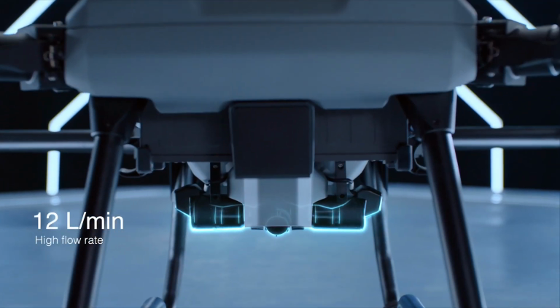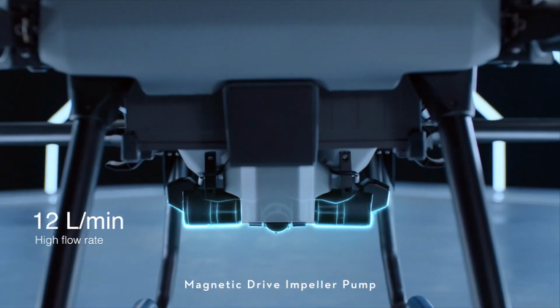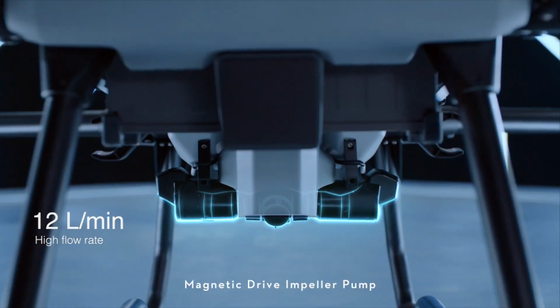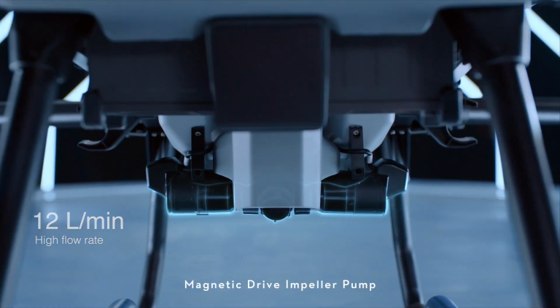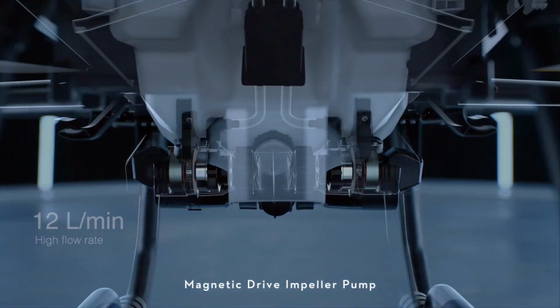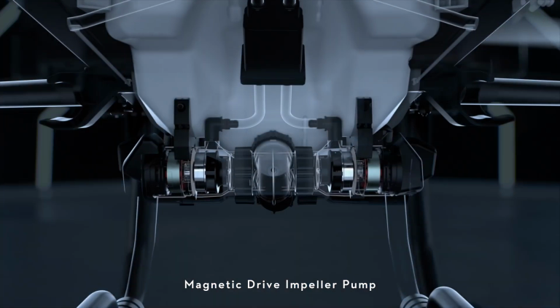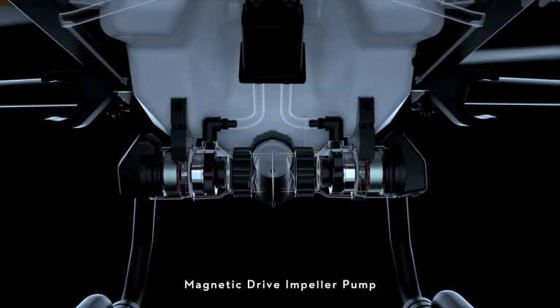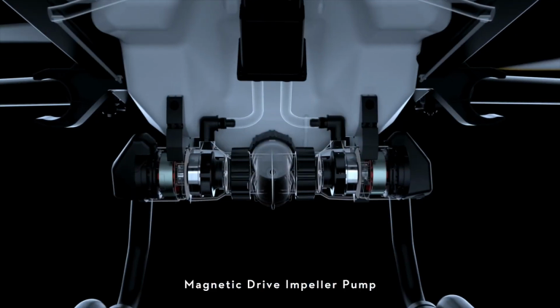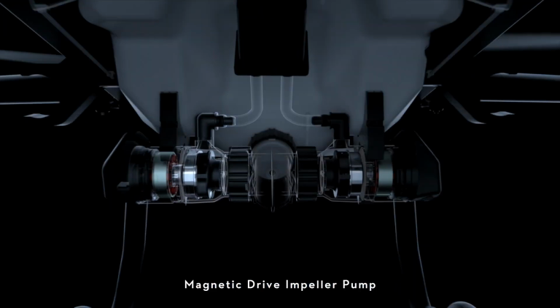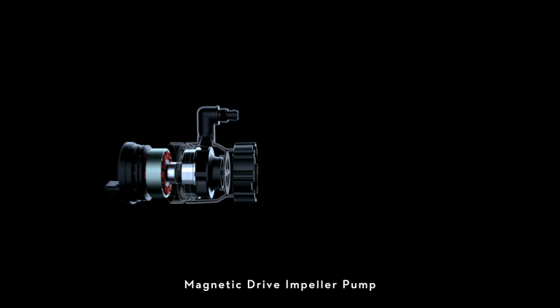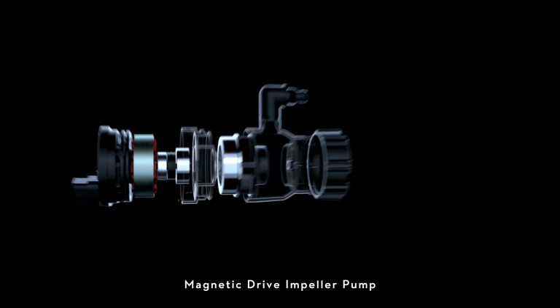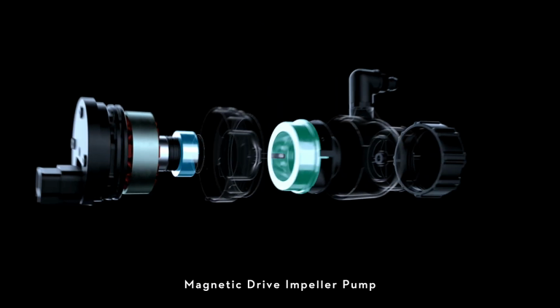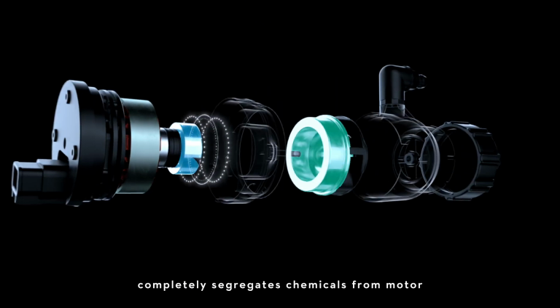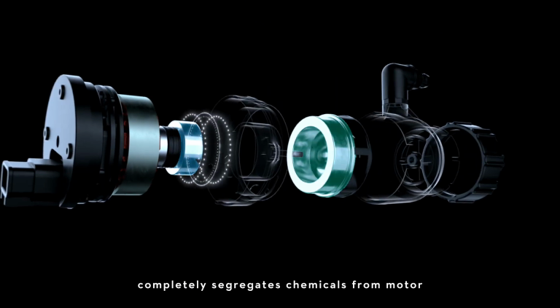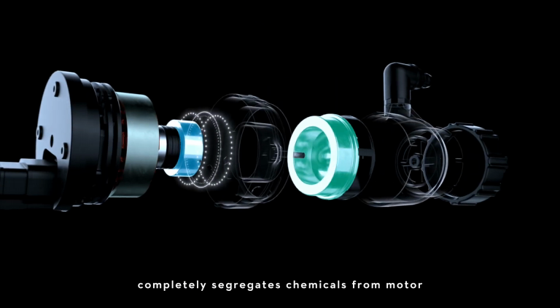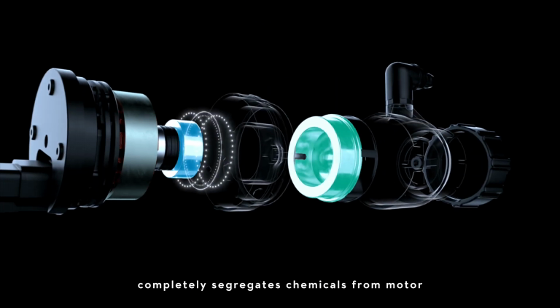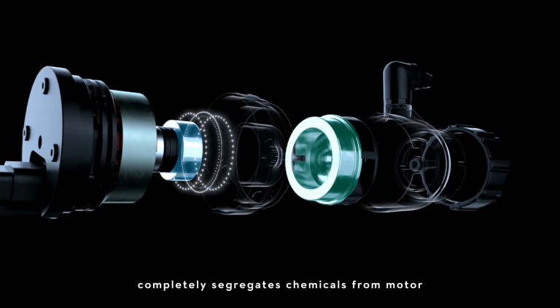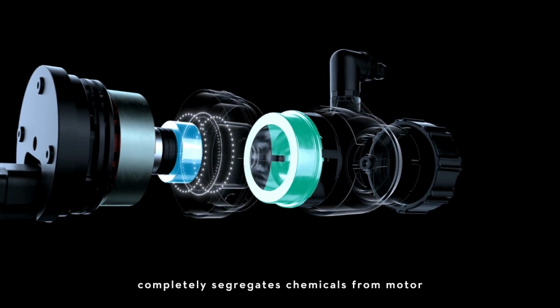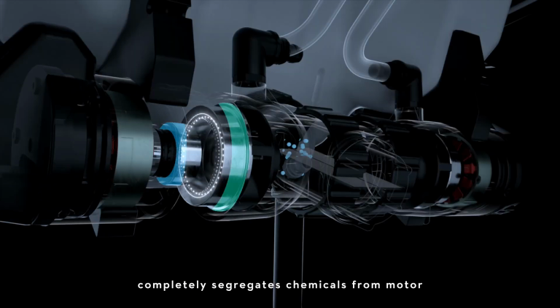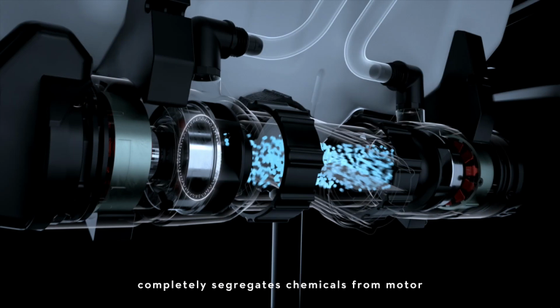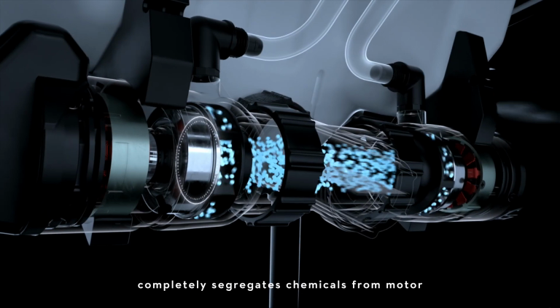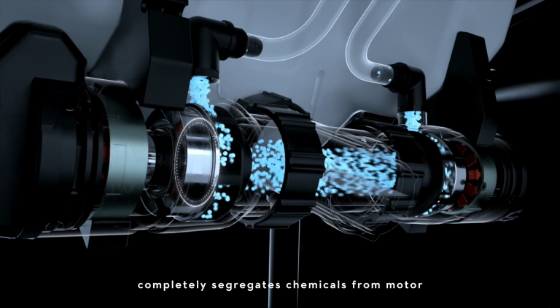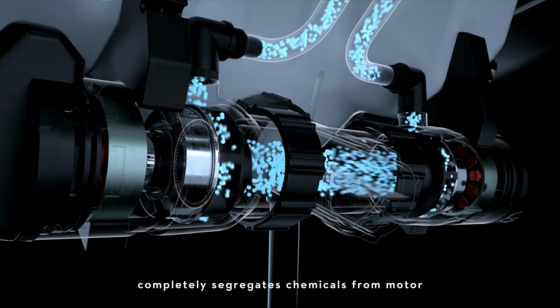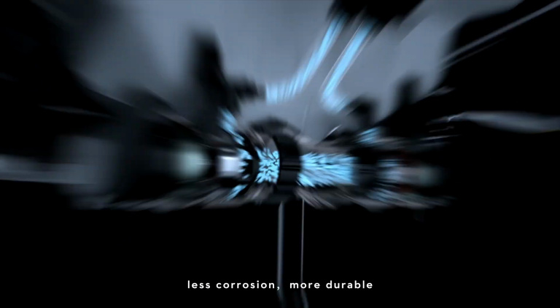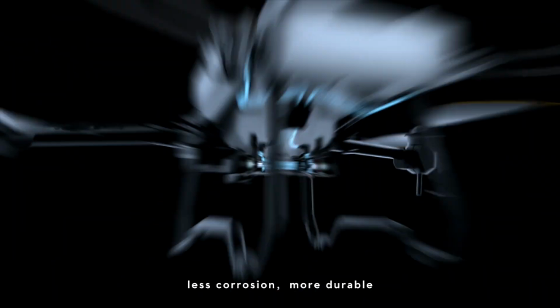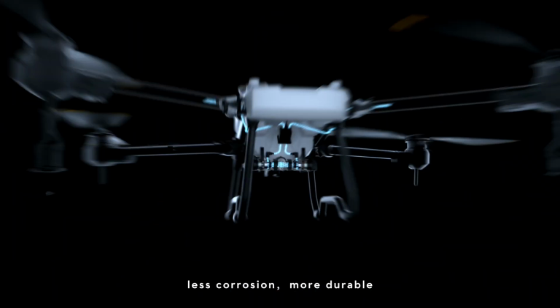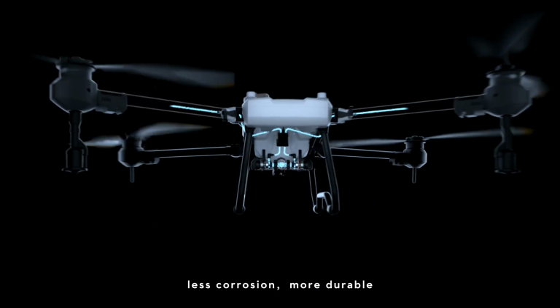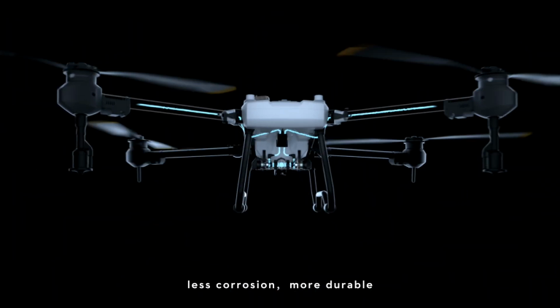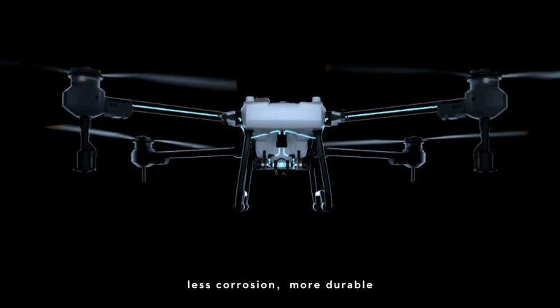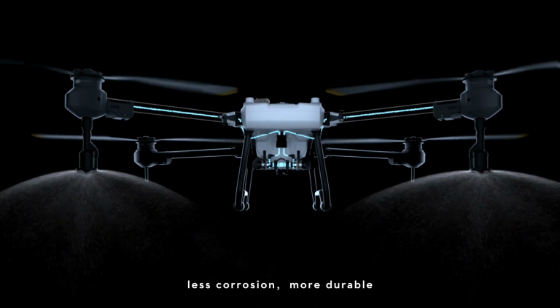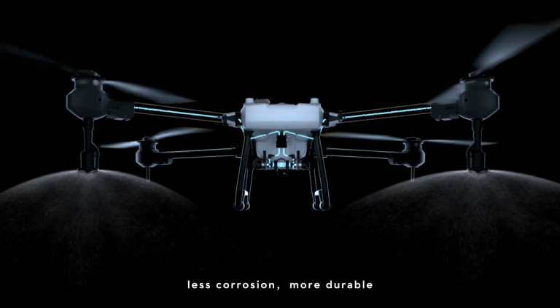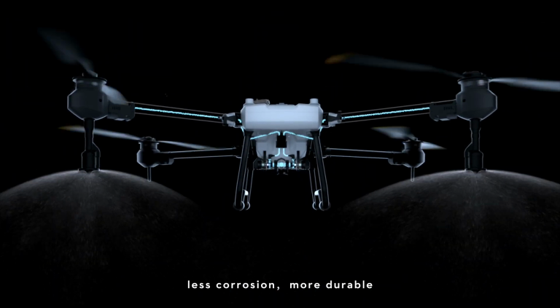Magnetic drive impeller pump completely segregates chemicals from motor, resulting in less corrosion and more durability.